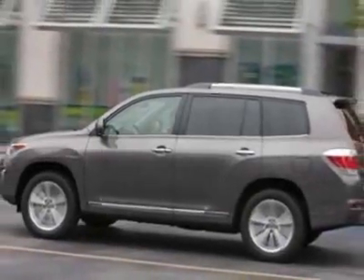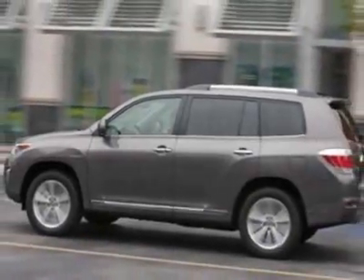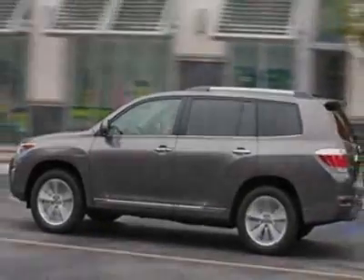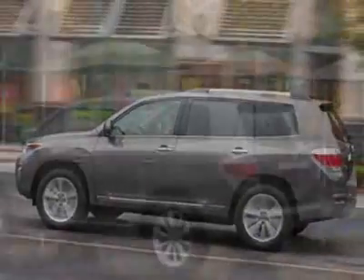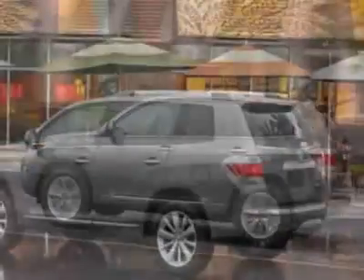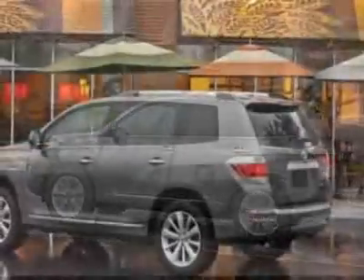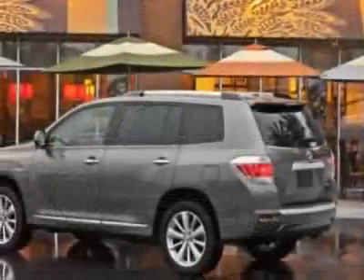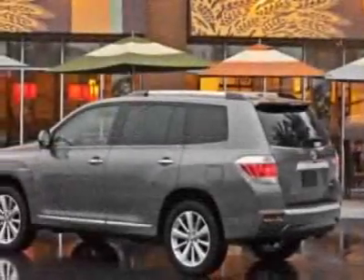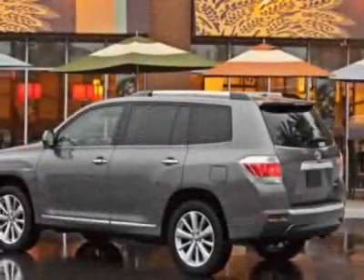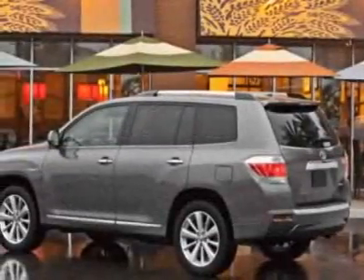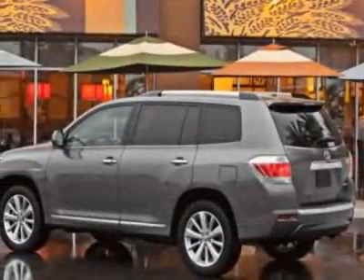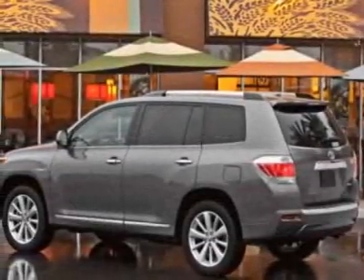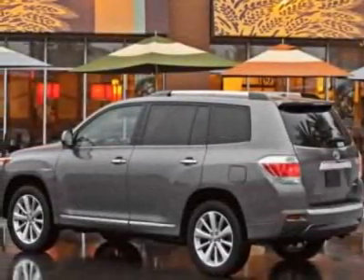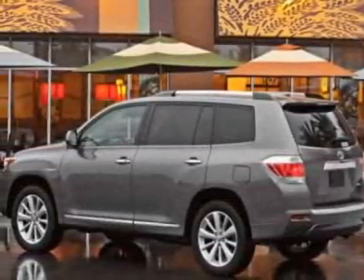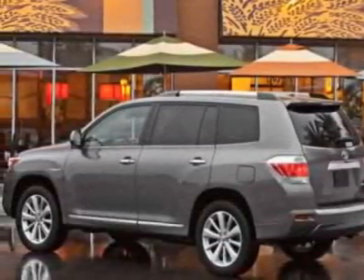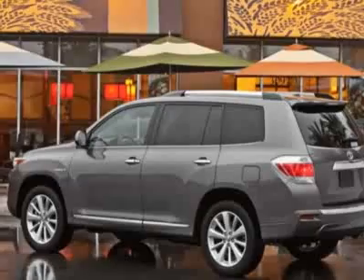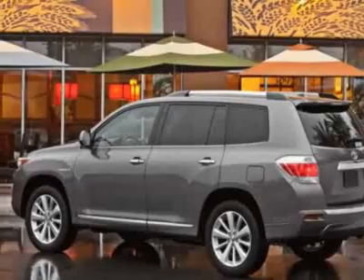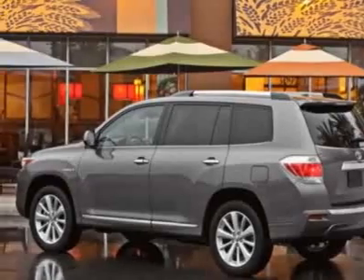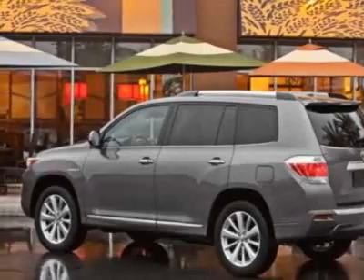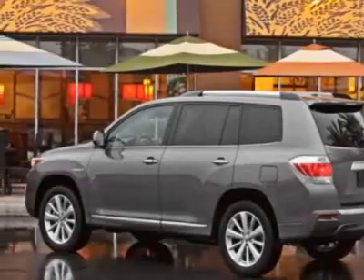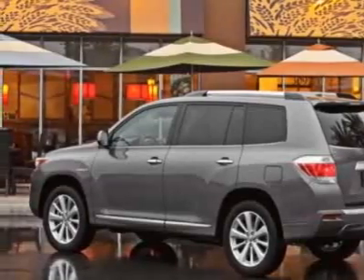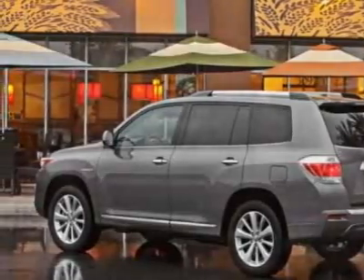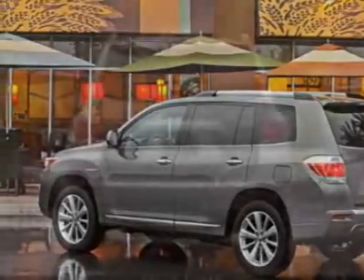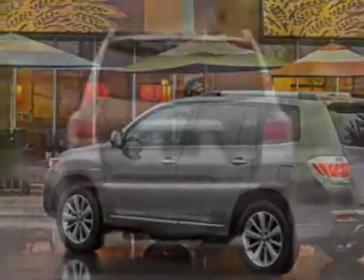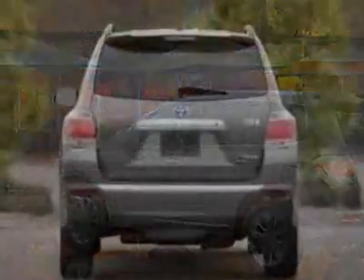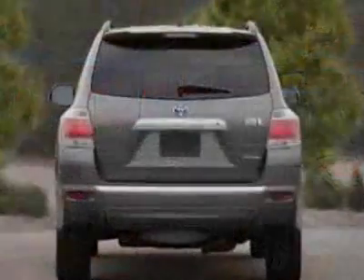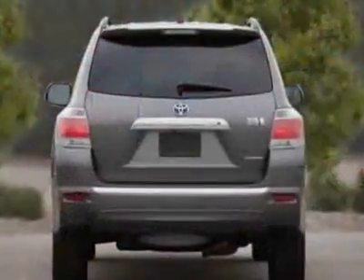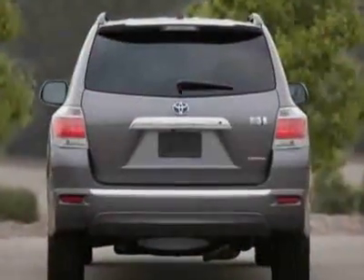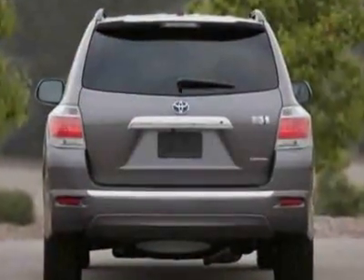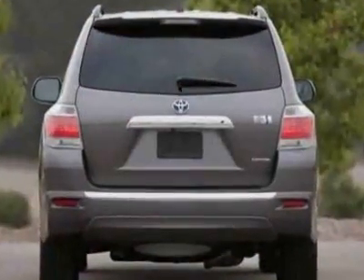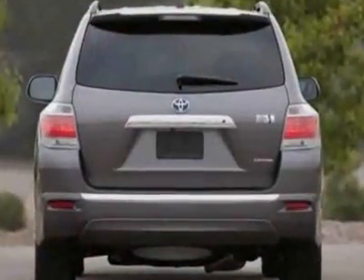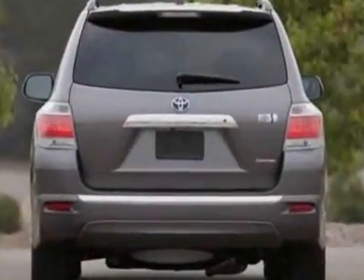This Highlander Hybrid boasts a 3.5 liter engine, and has an unspecified transmission.